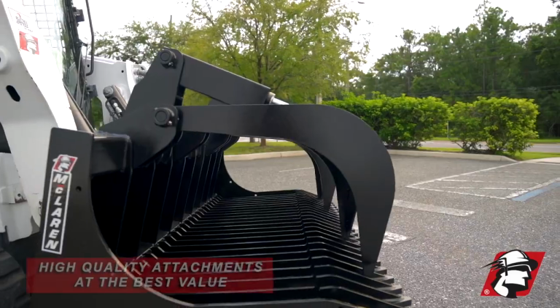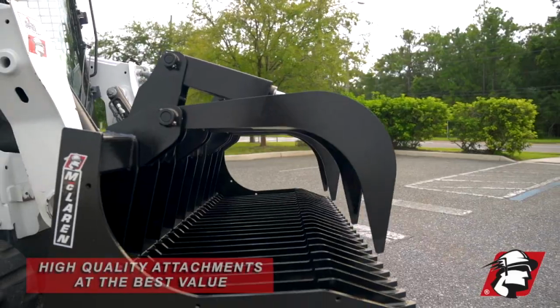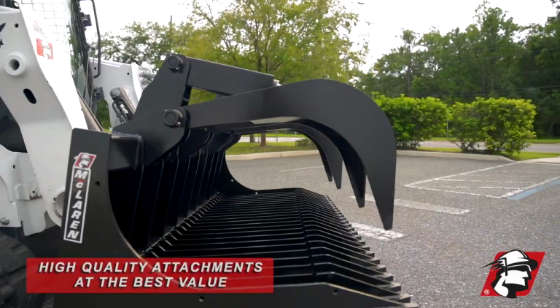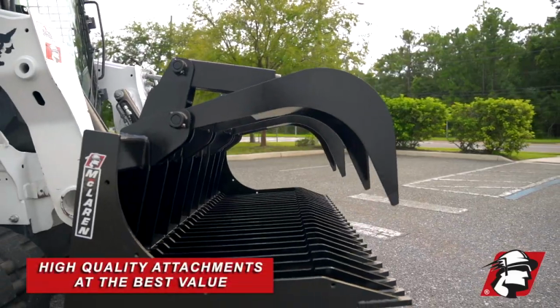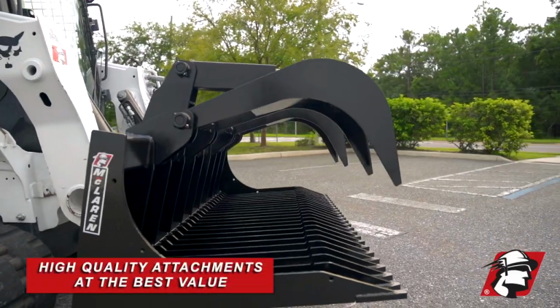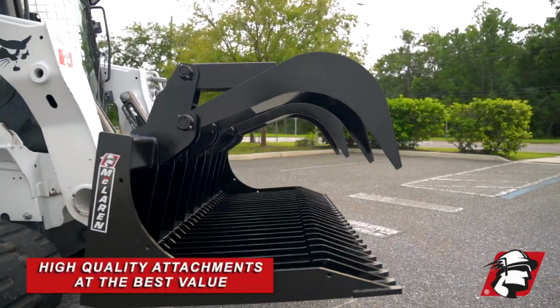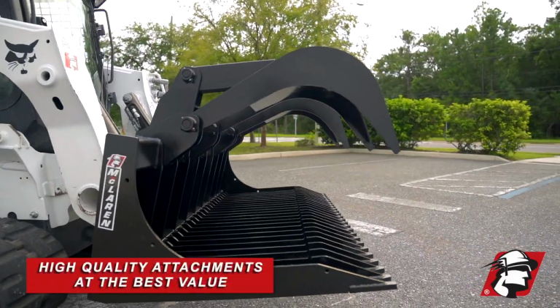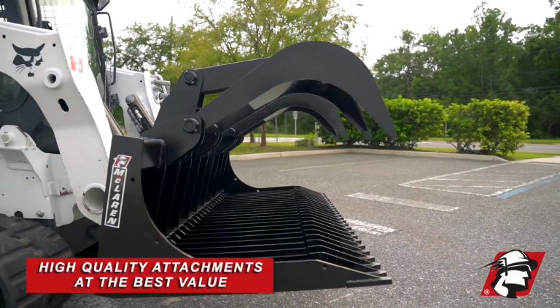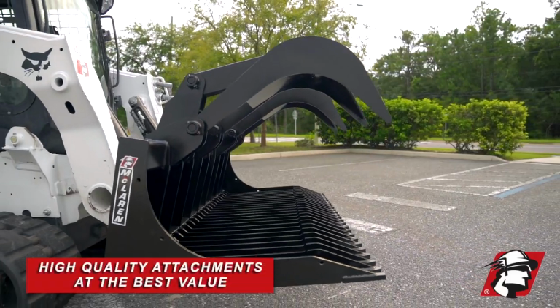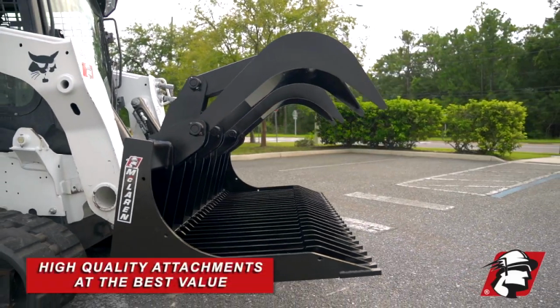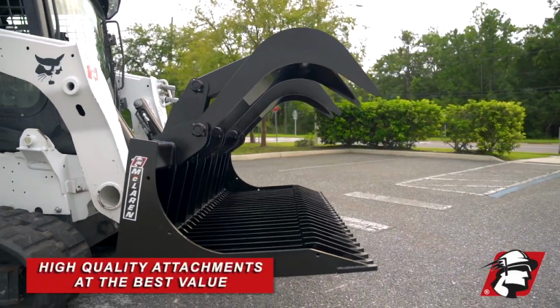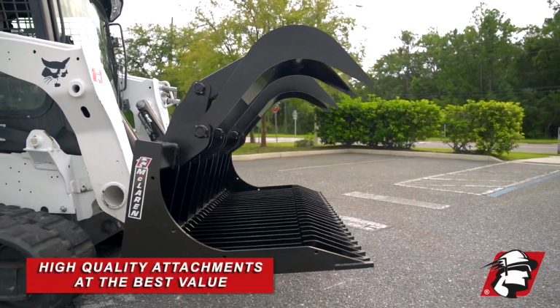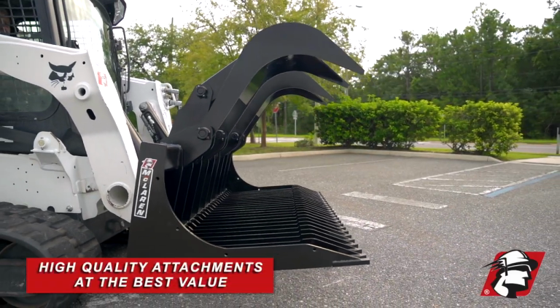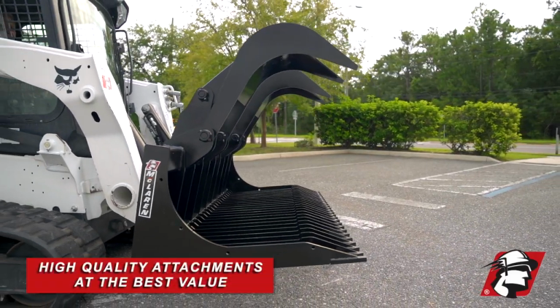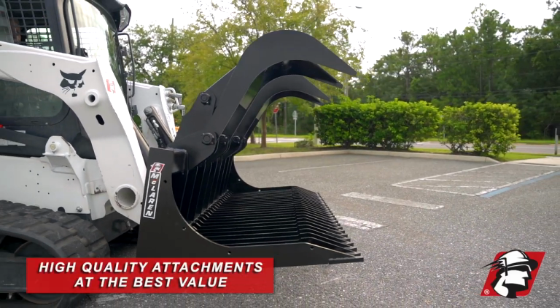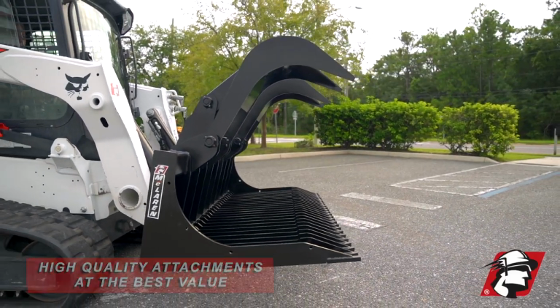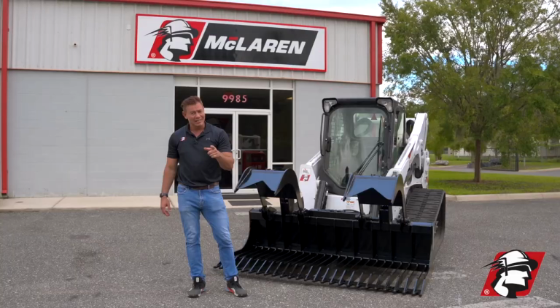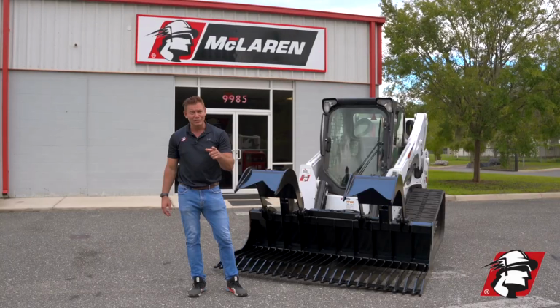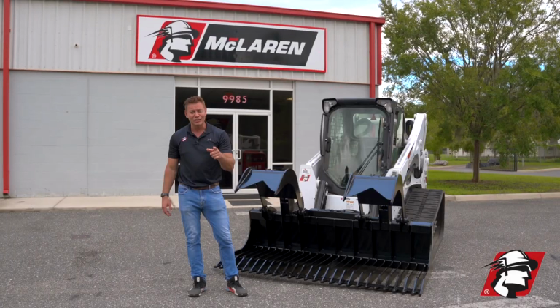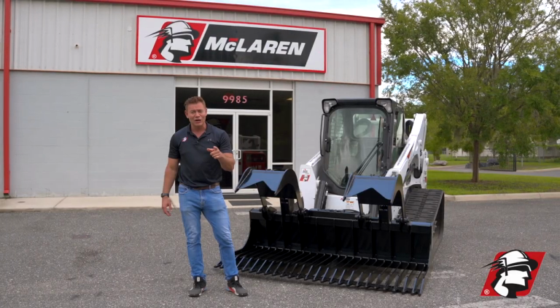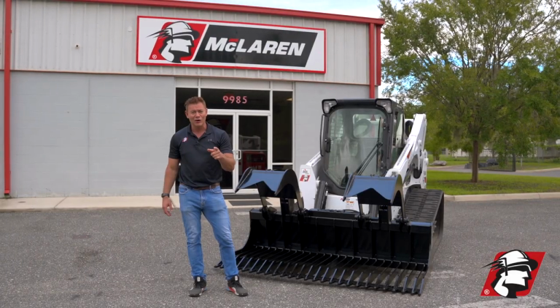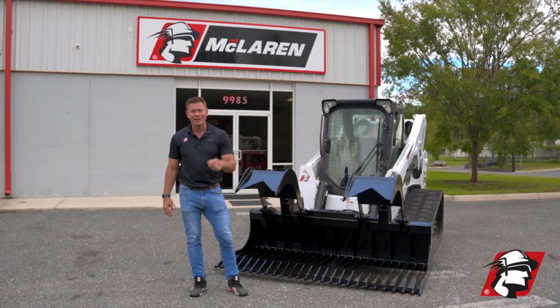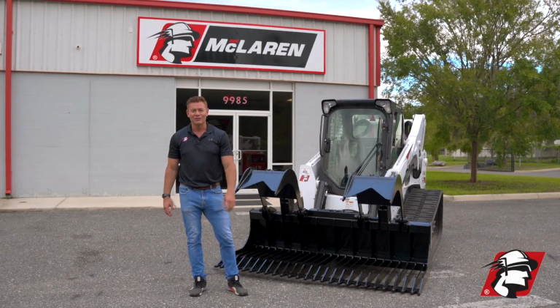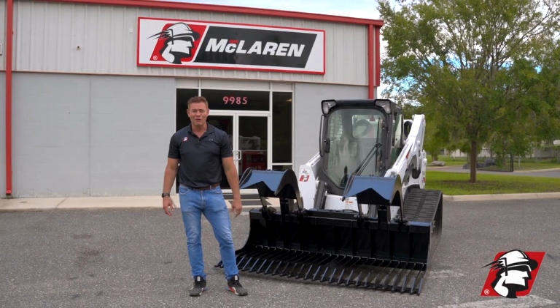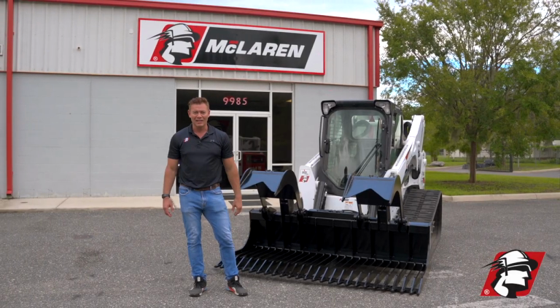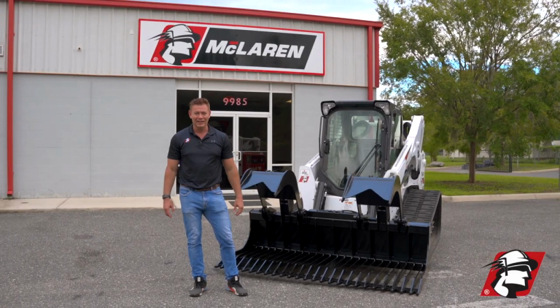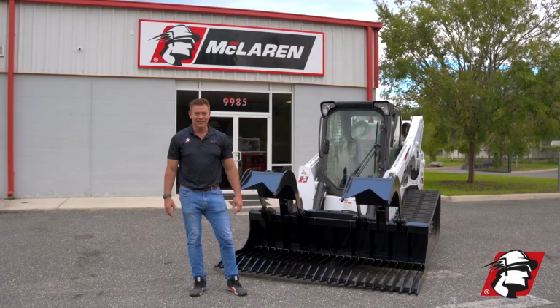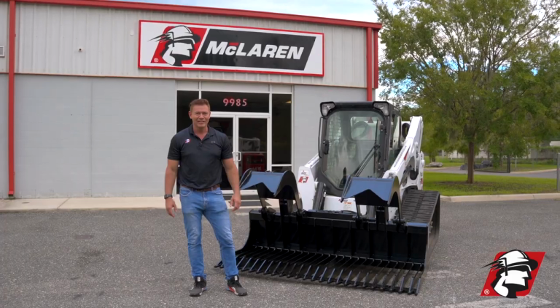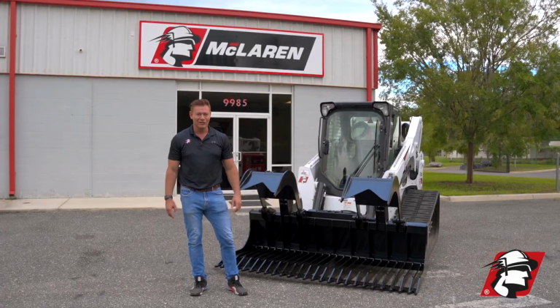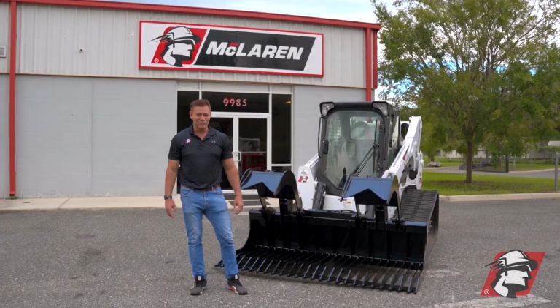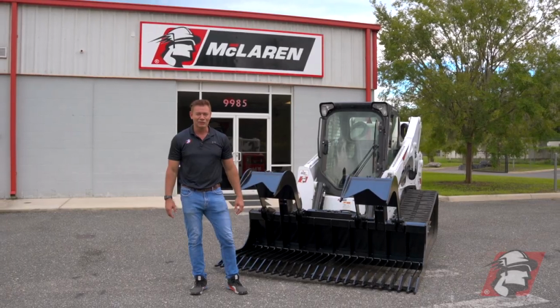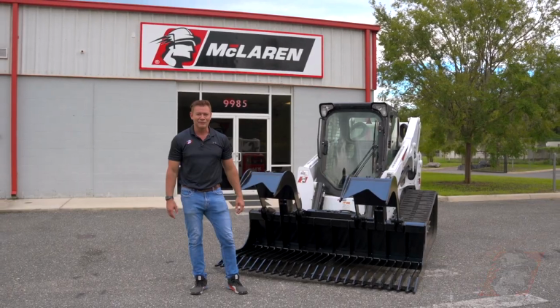Best value in the industry — it's where steel is real. Give us a call. Go McLaren, go Xtreme.